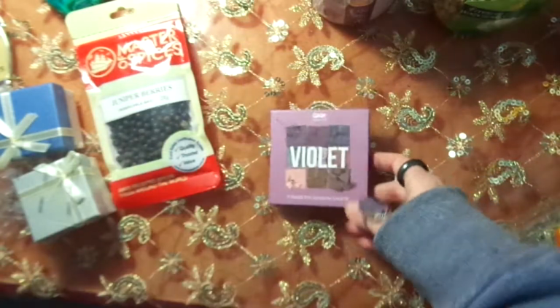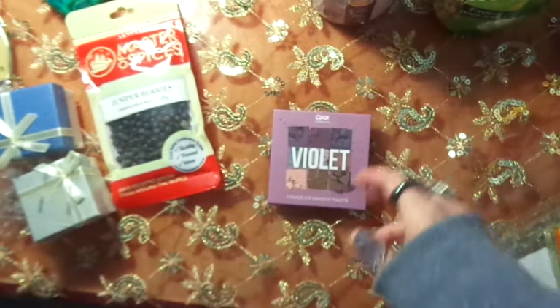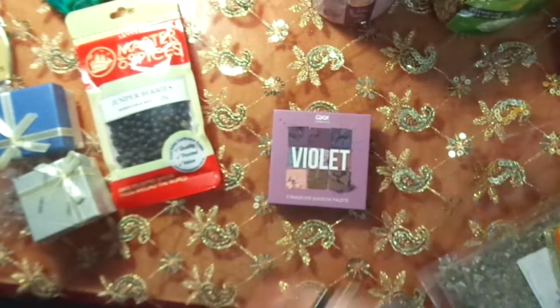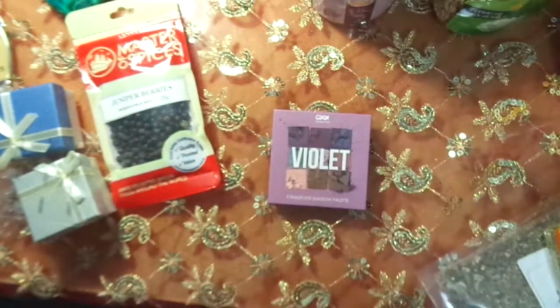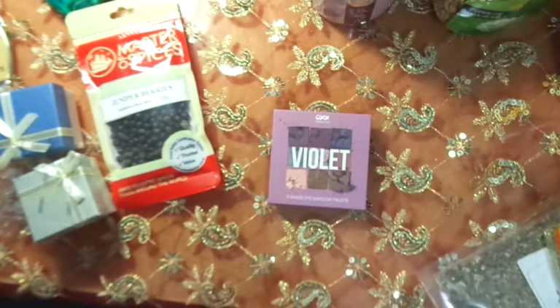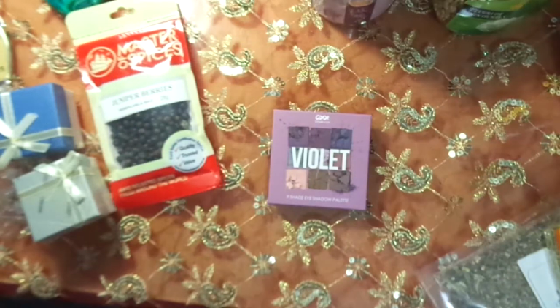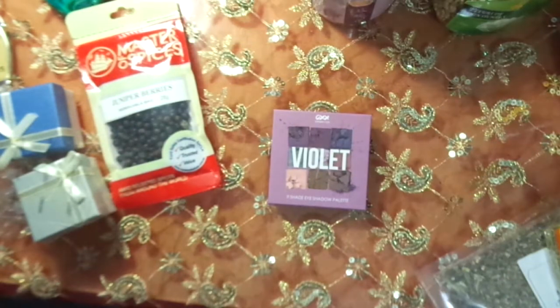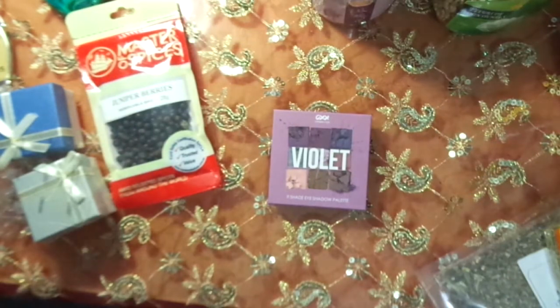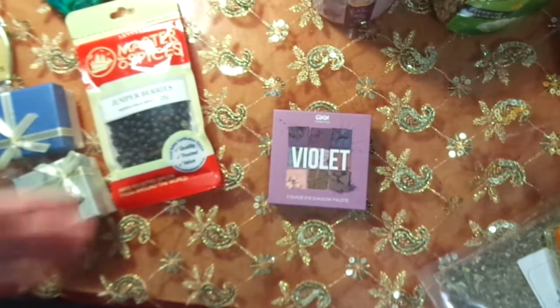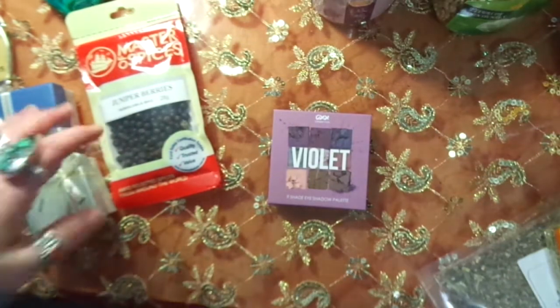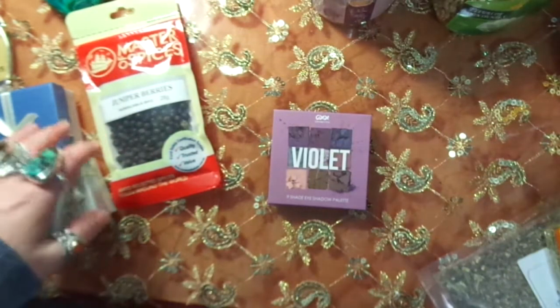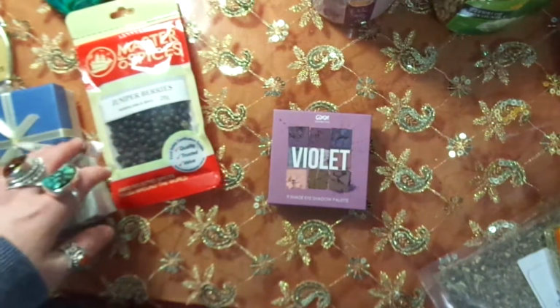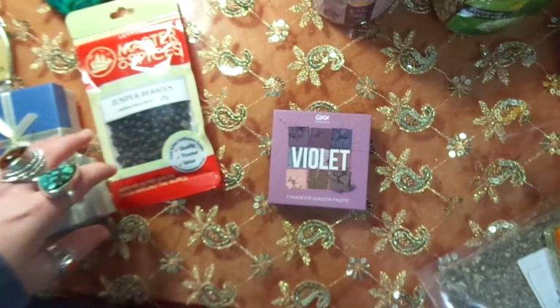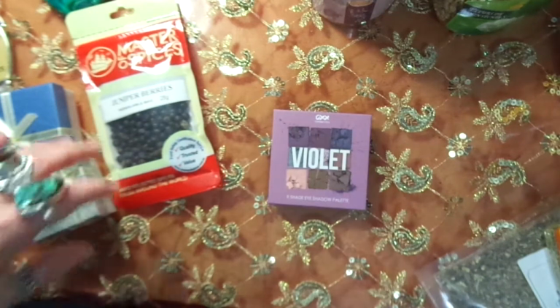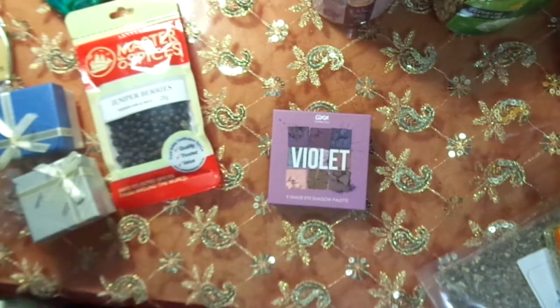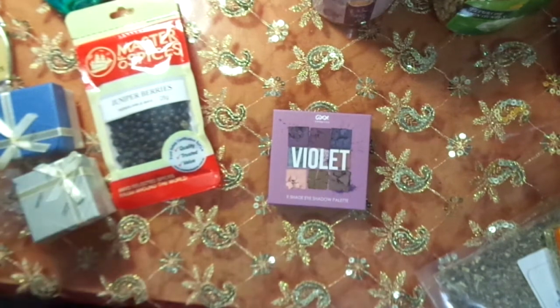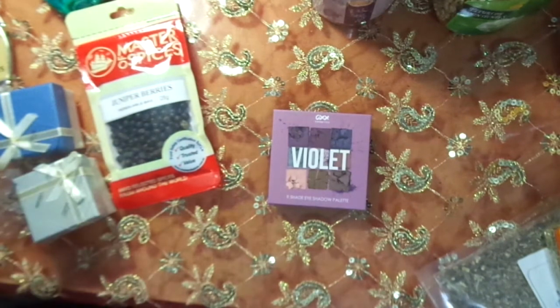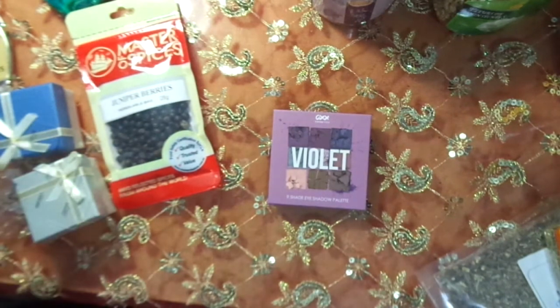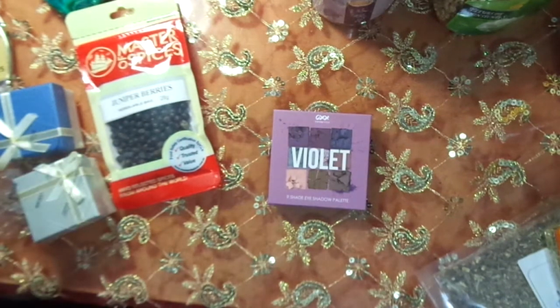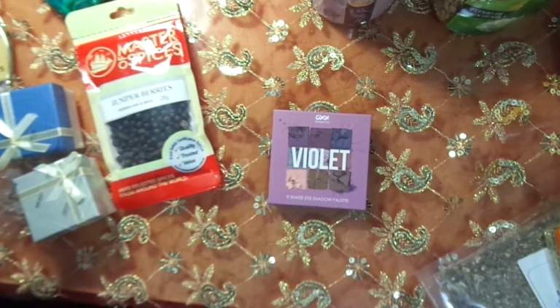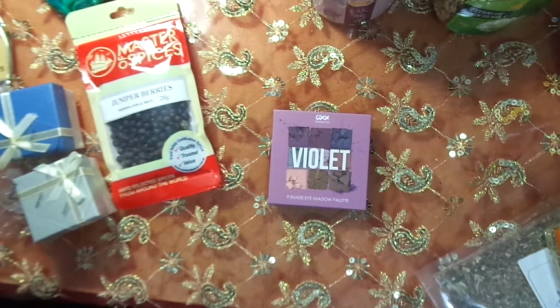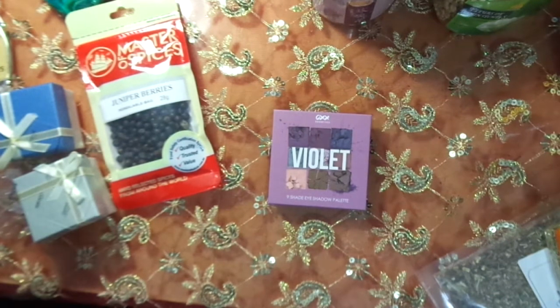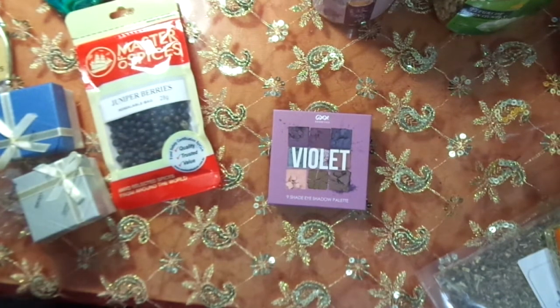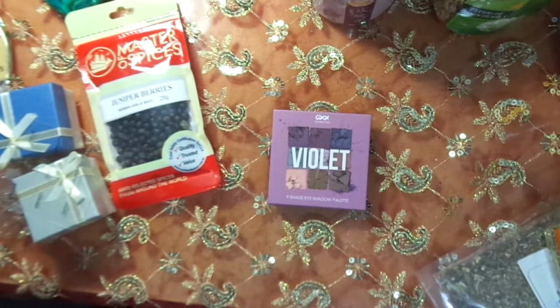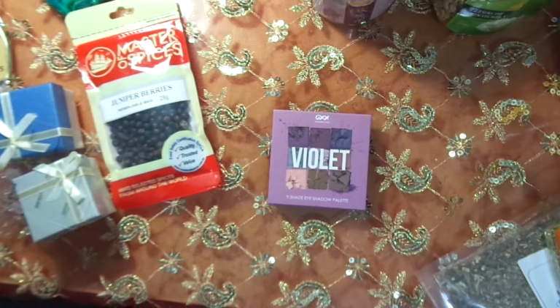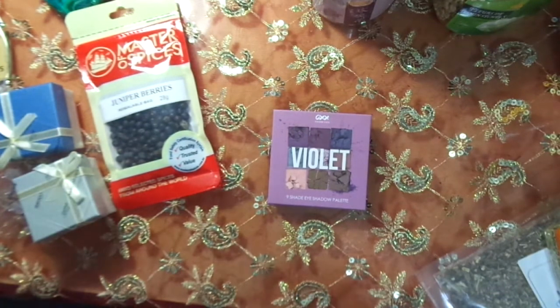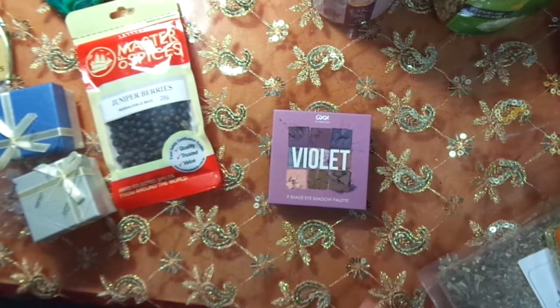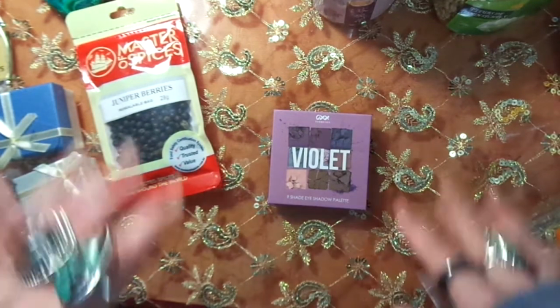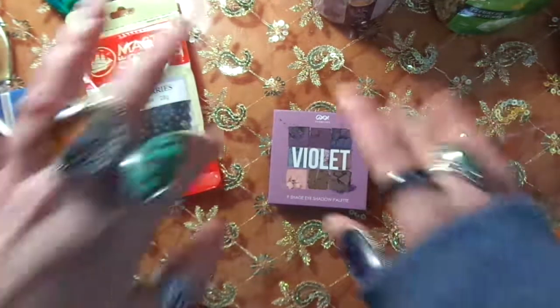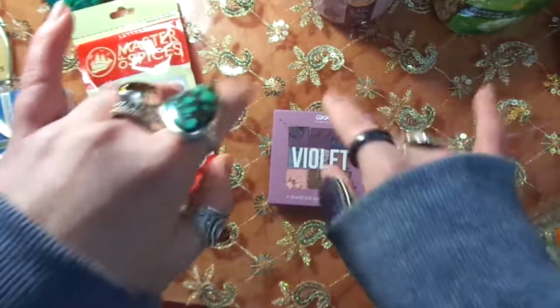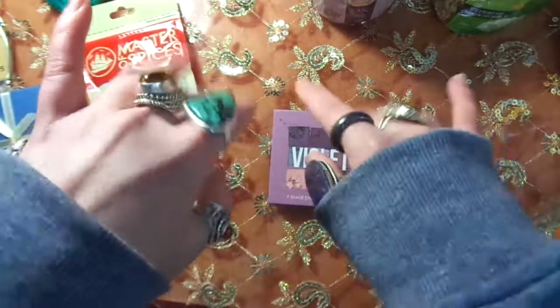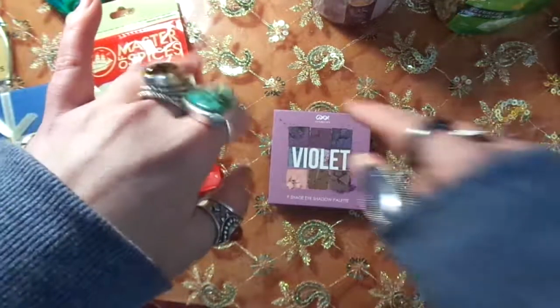Anyway, this is my haul! Hopefully you guys like it — let me know what you think and I will talk to you guys later. Bye!